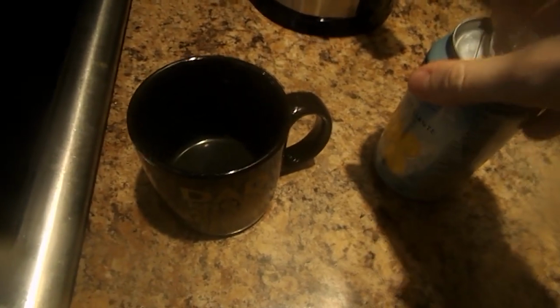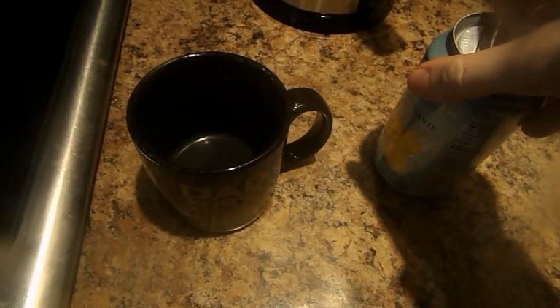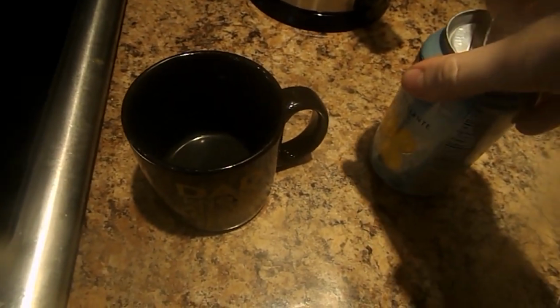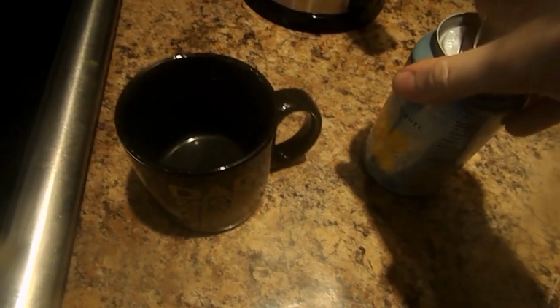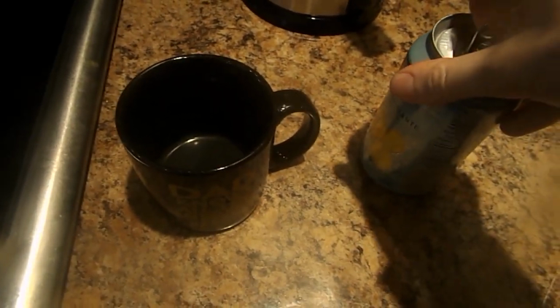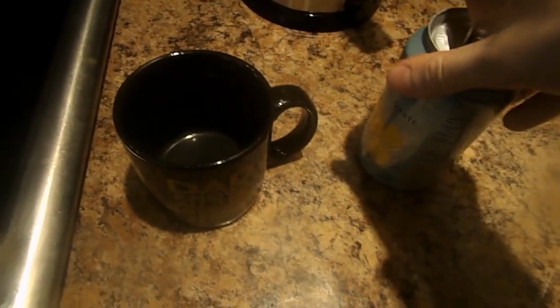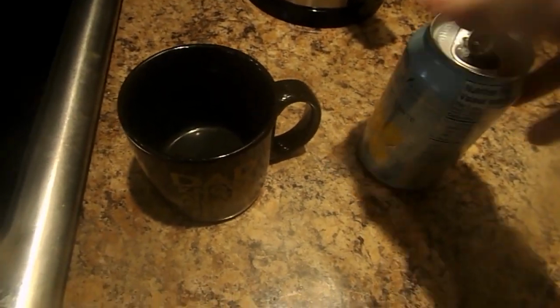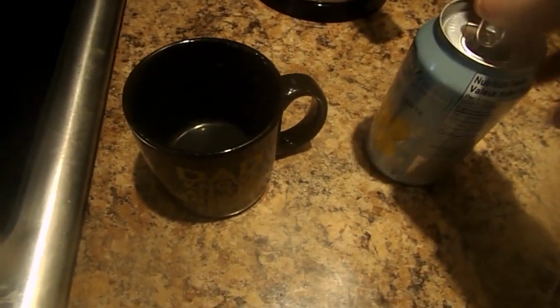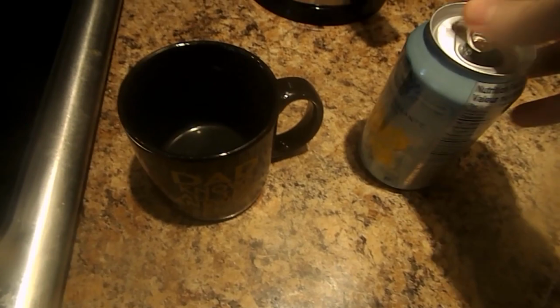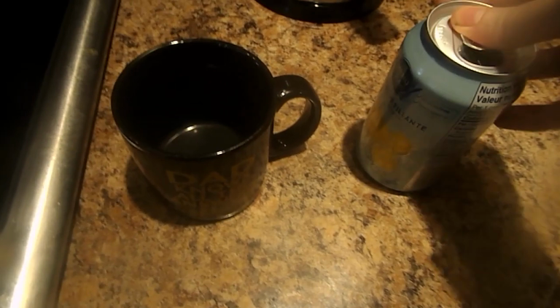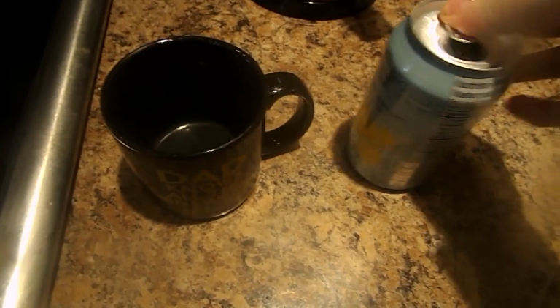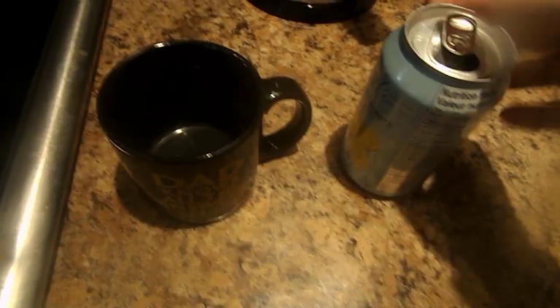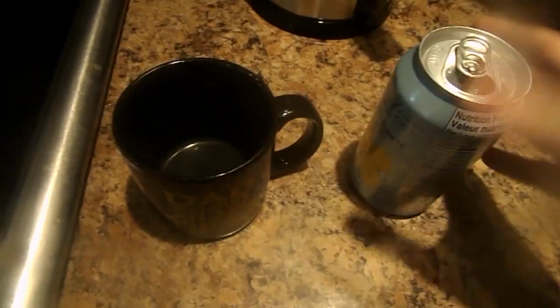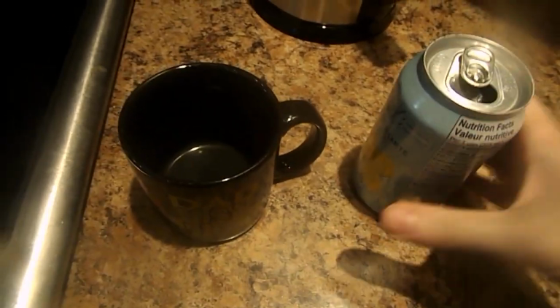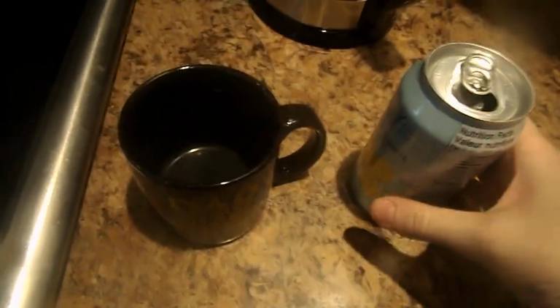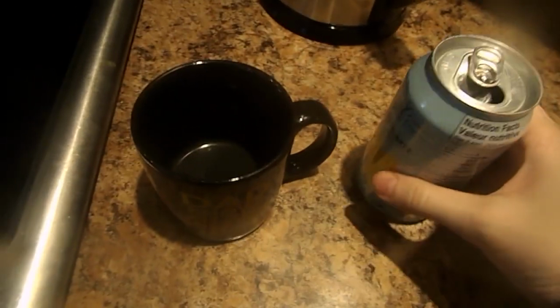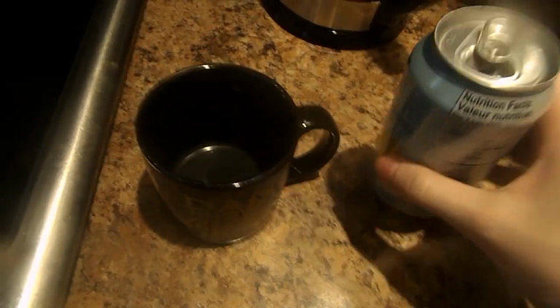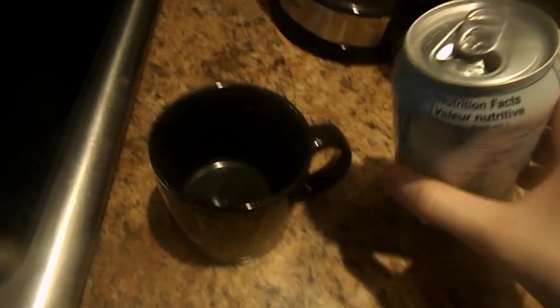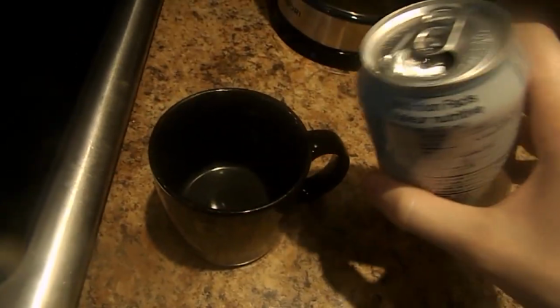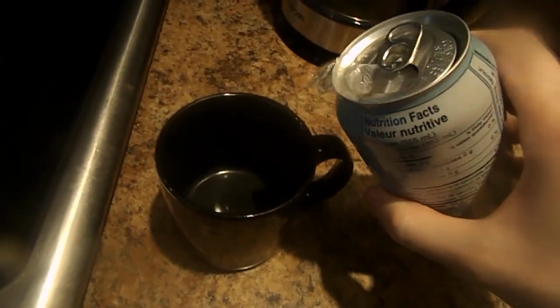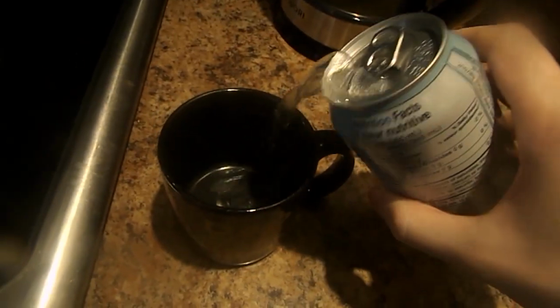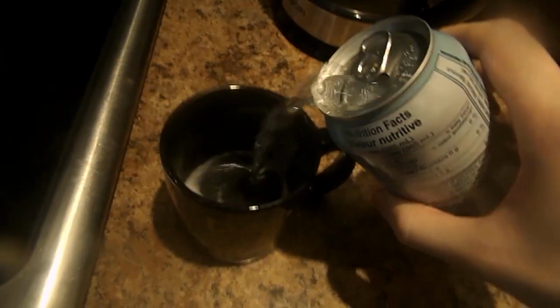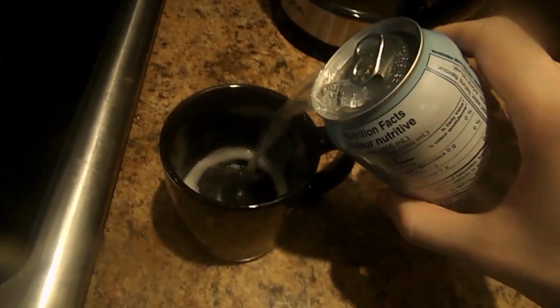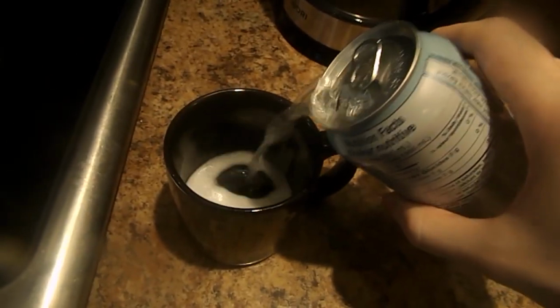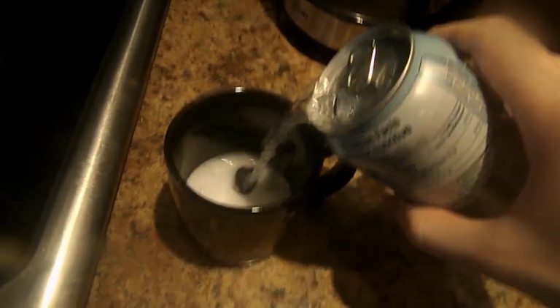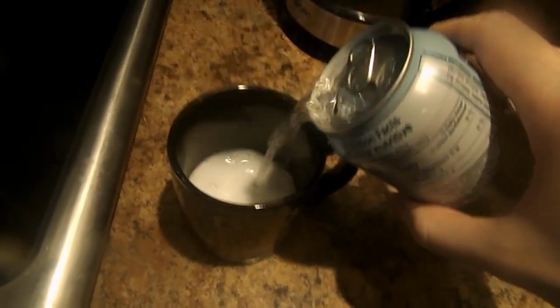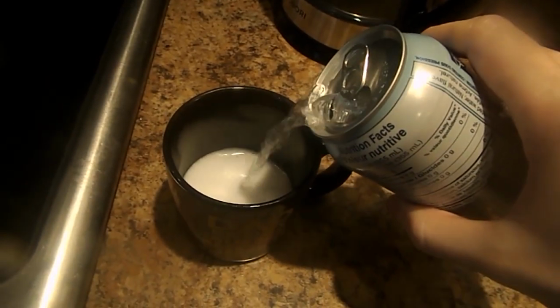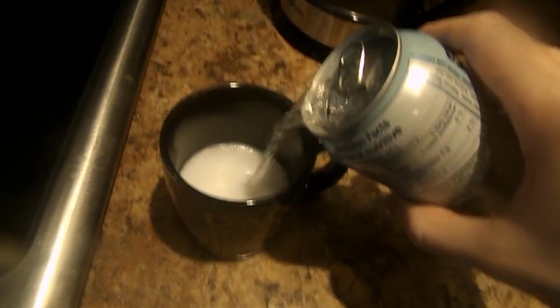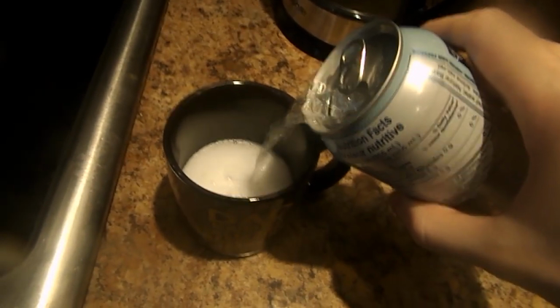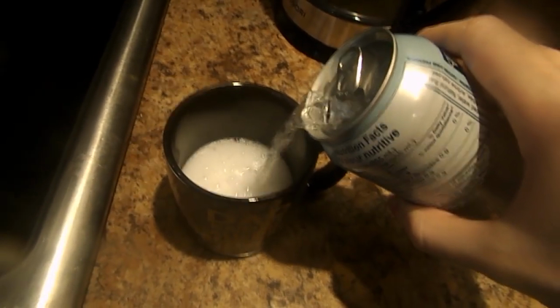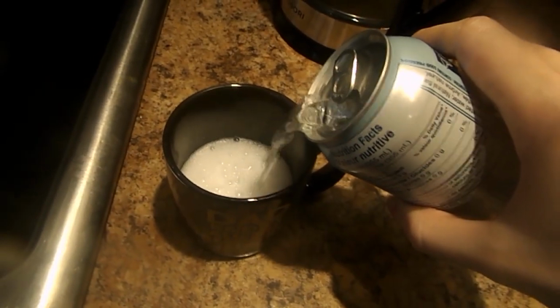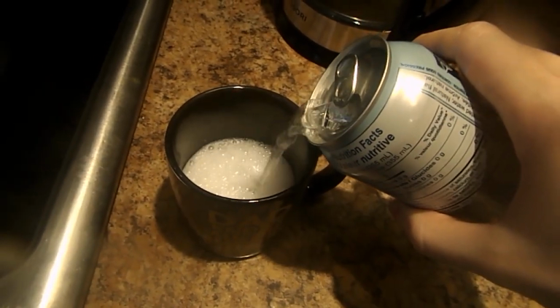First, you open this carbonated water lemon and you pour it into this glass.